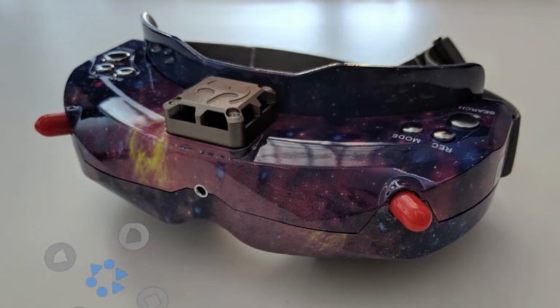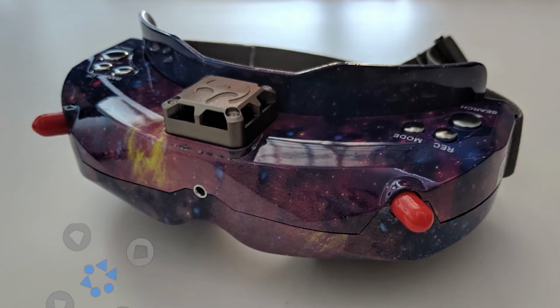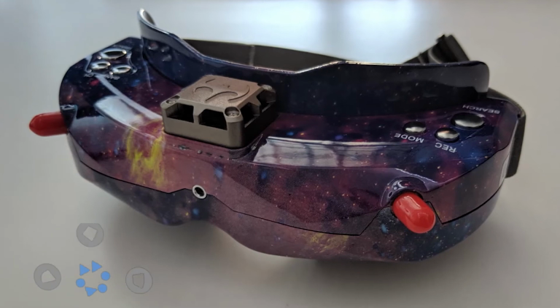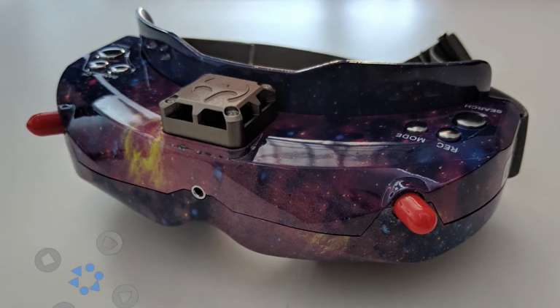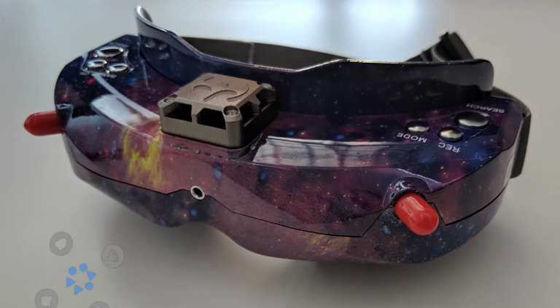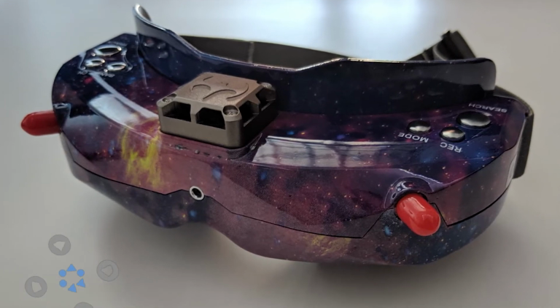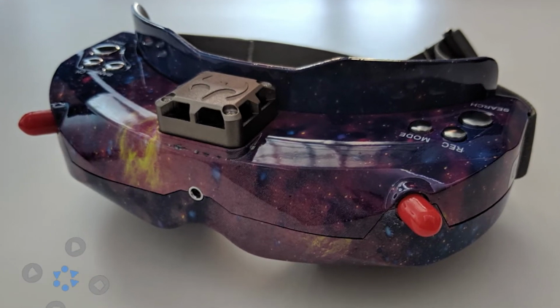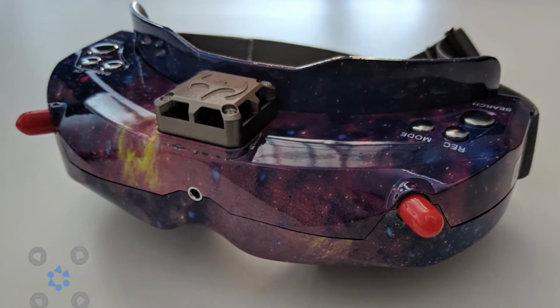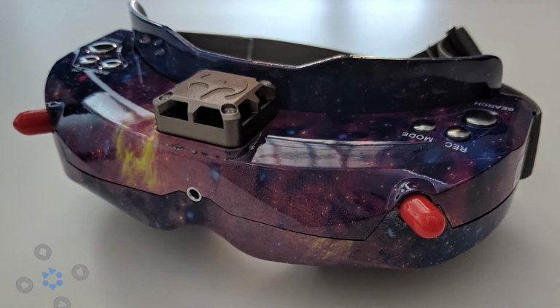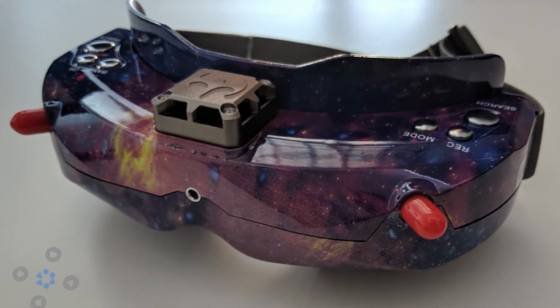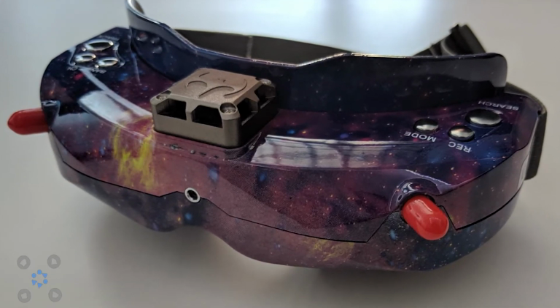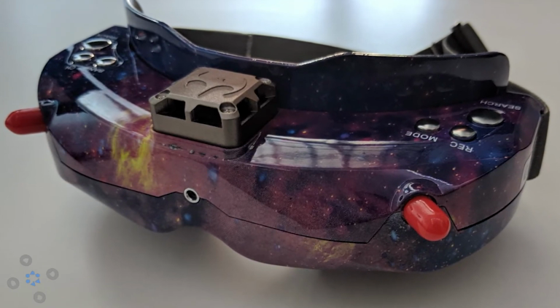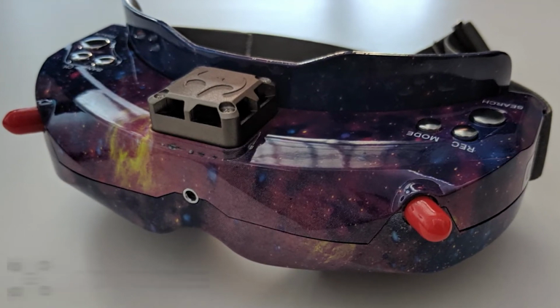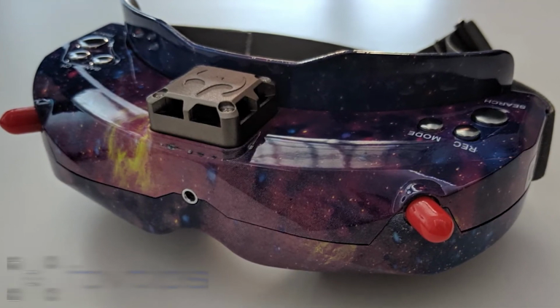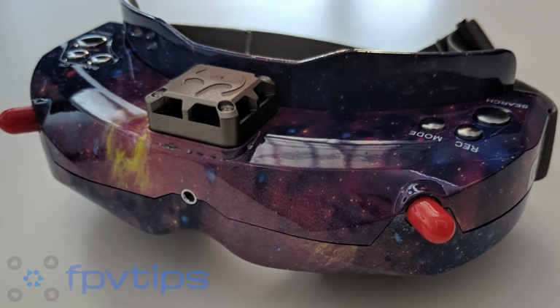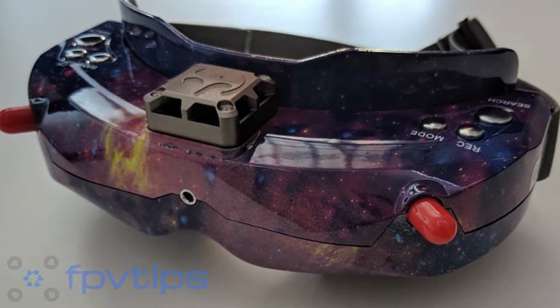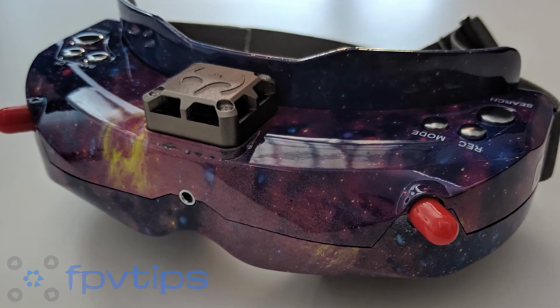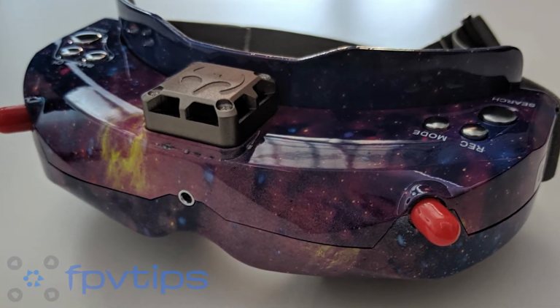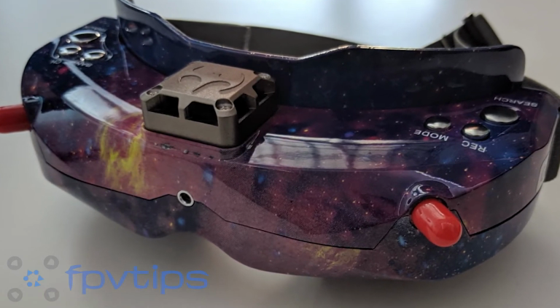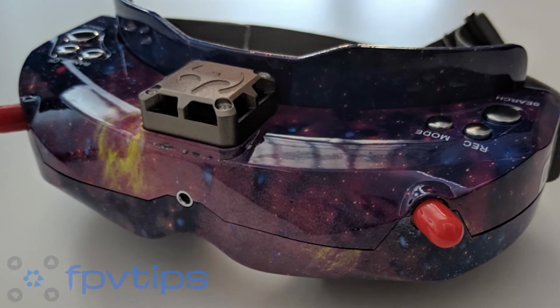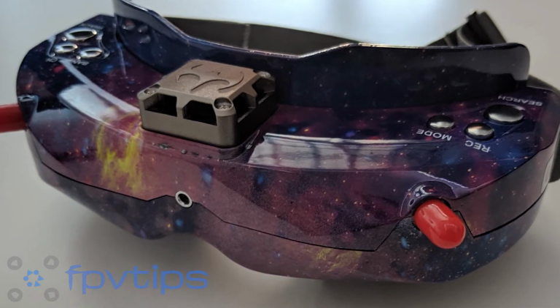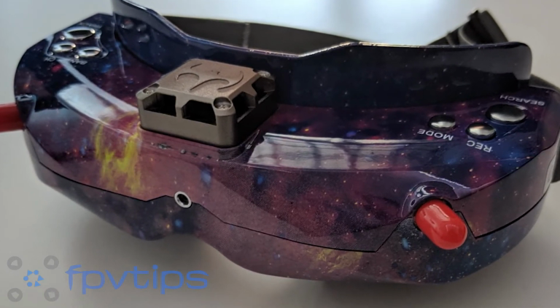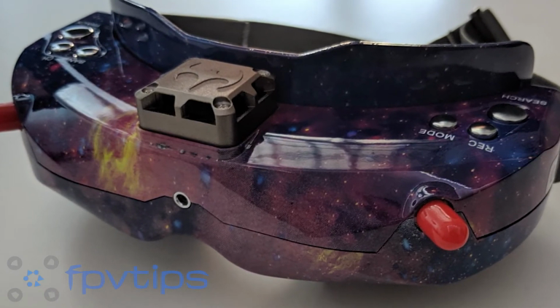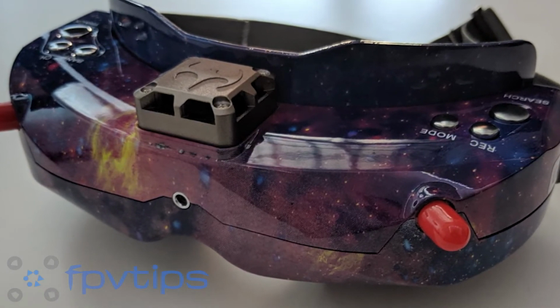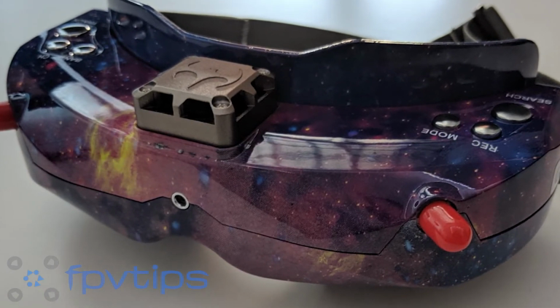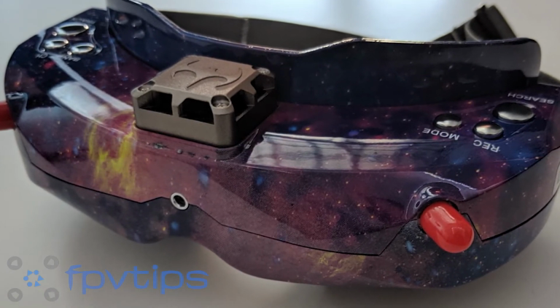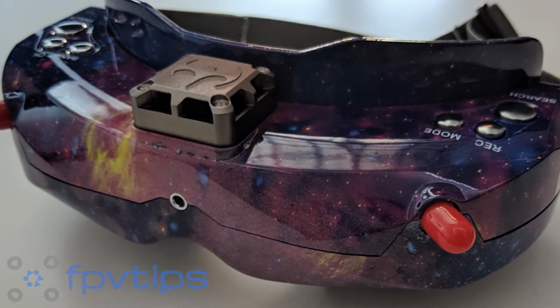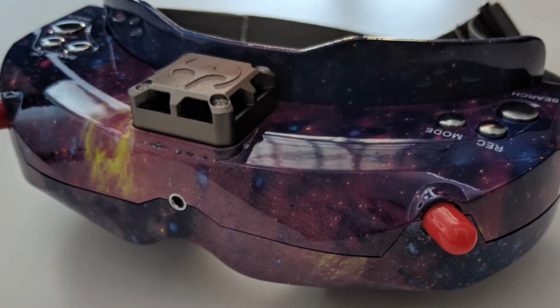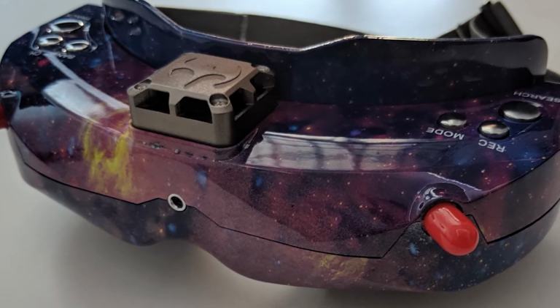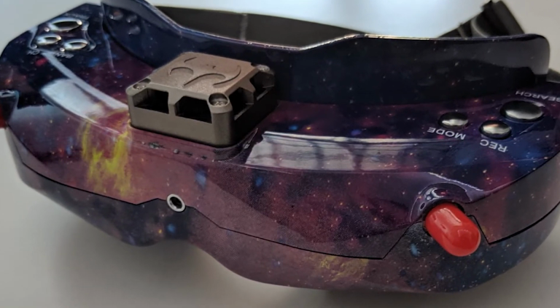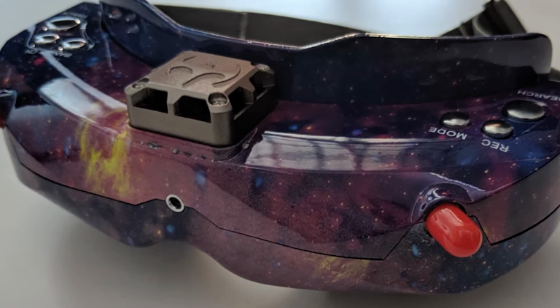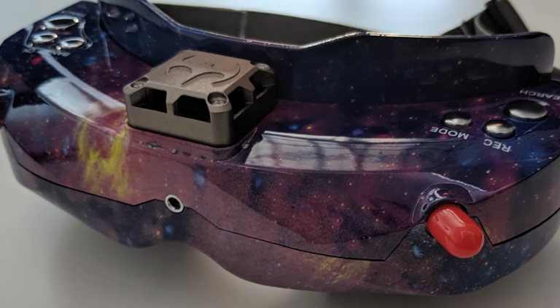Hello and welcome to FPV Tips. I'm George and today we're having a look at the Skyzone SkyO2X.